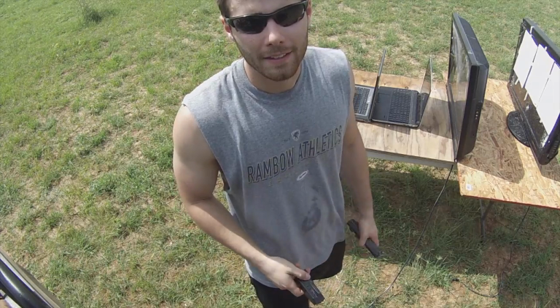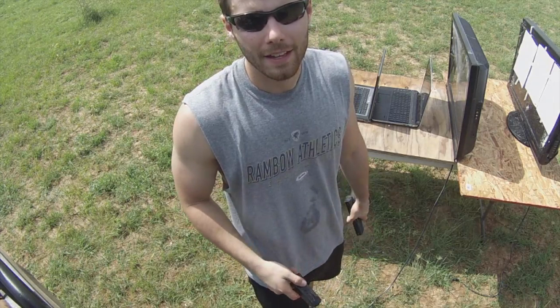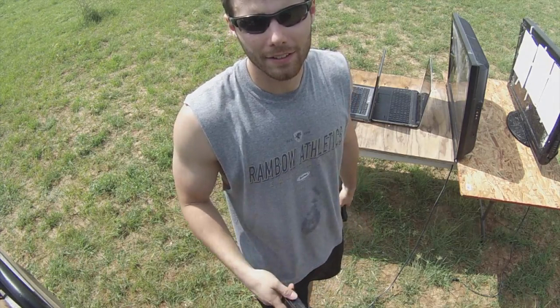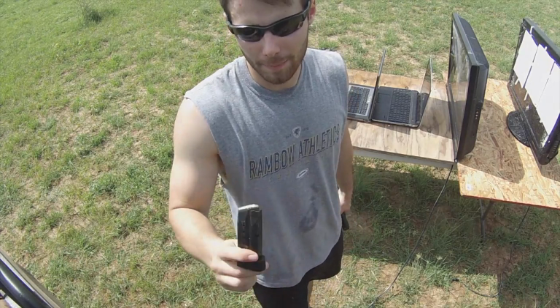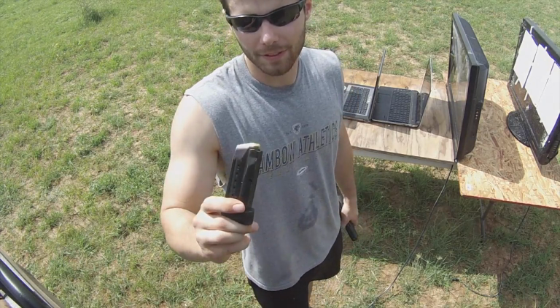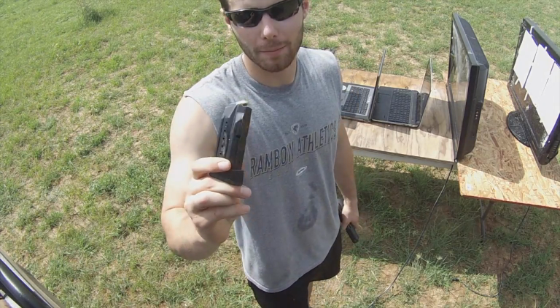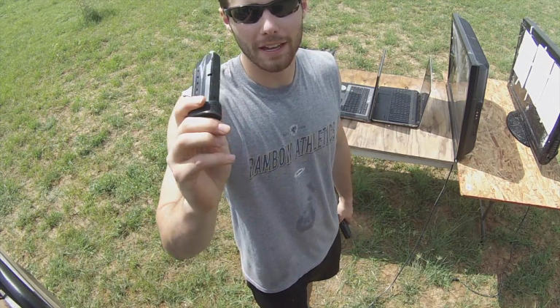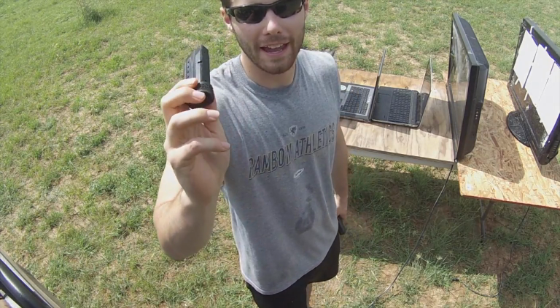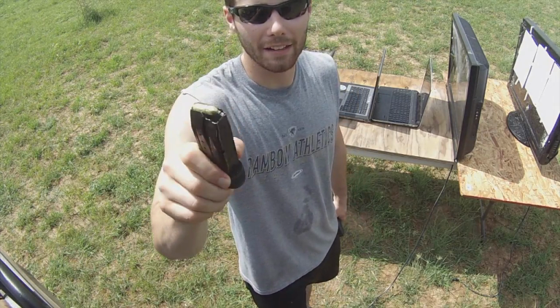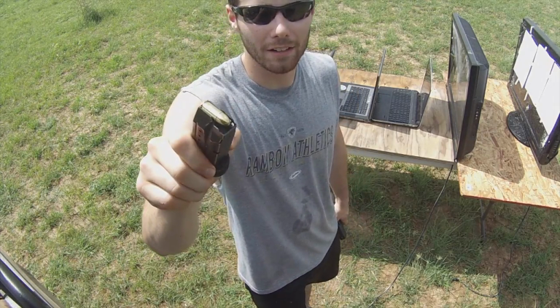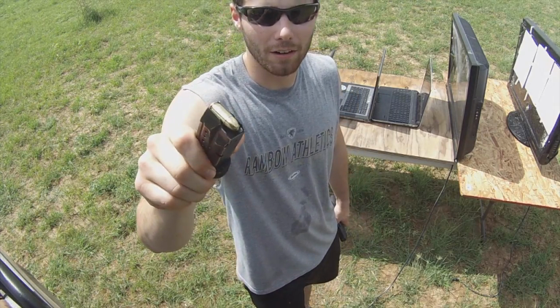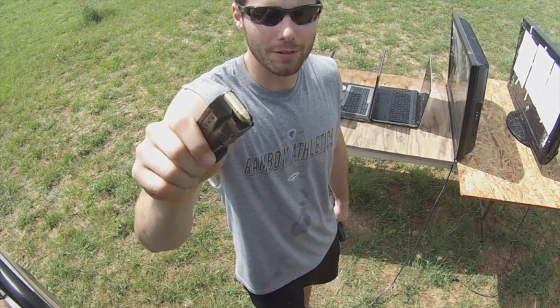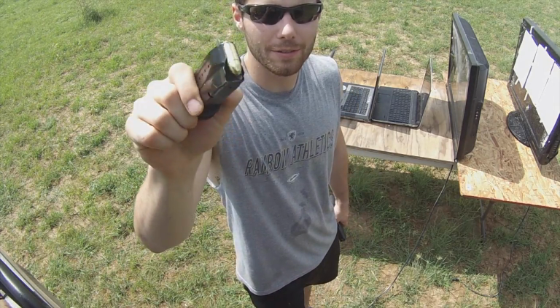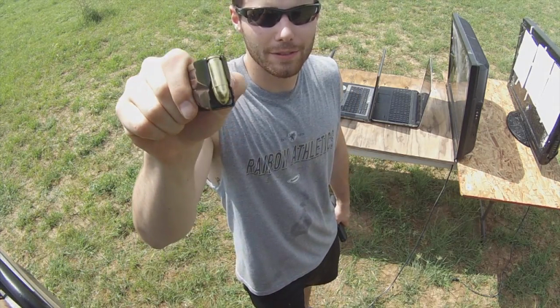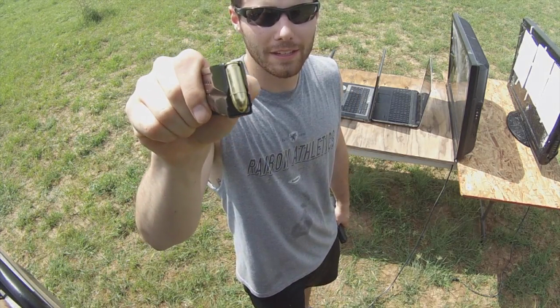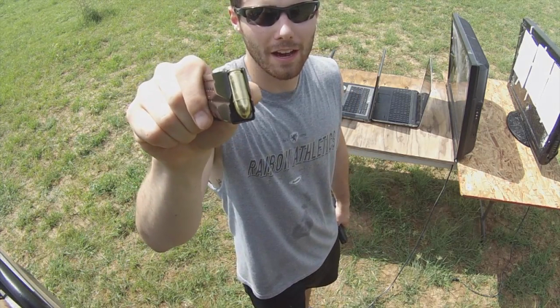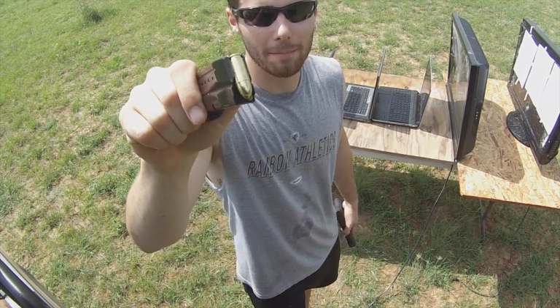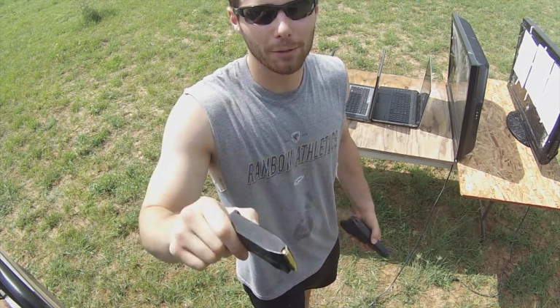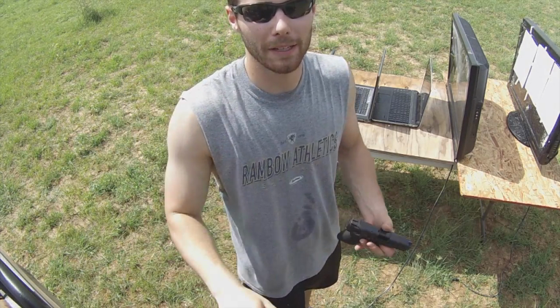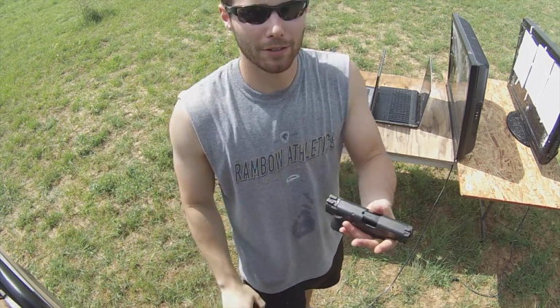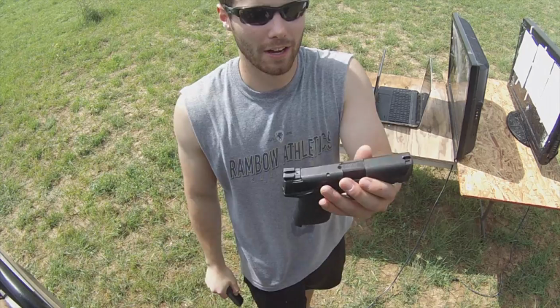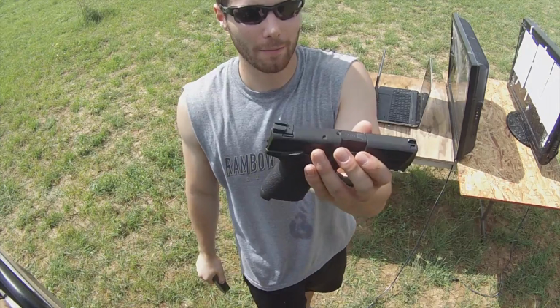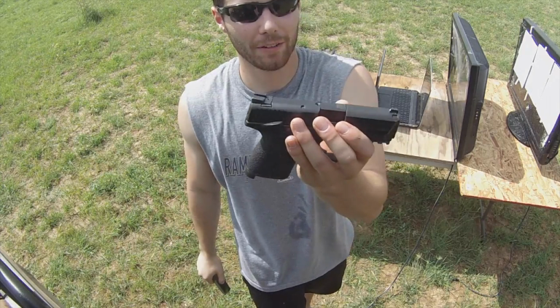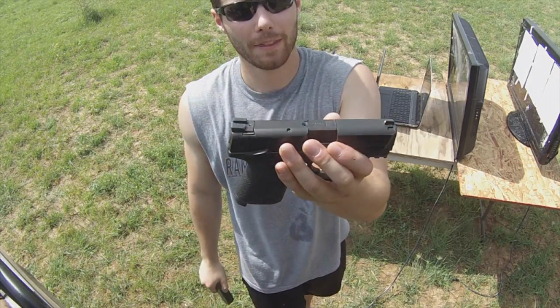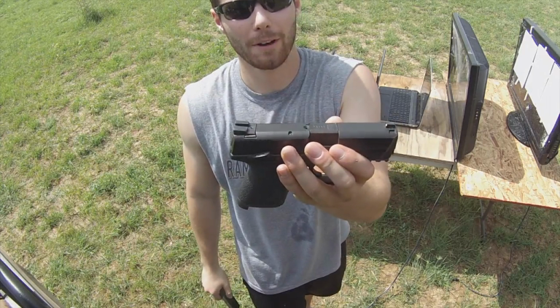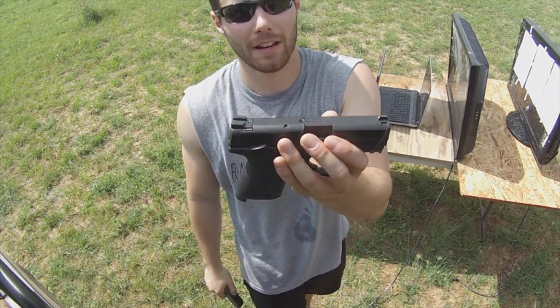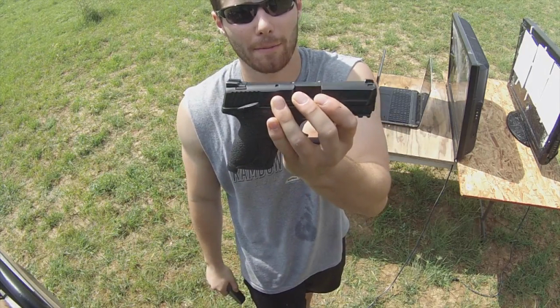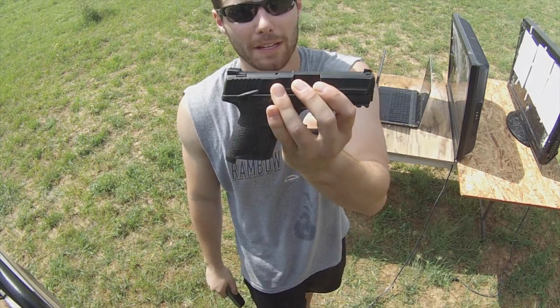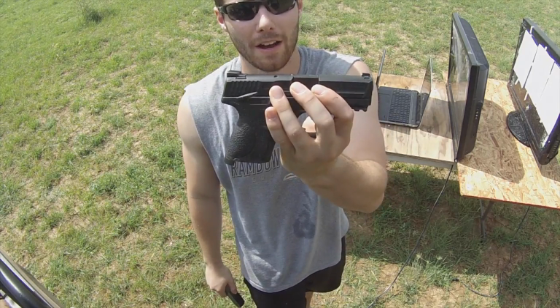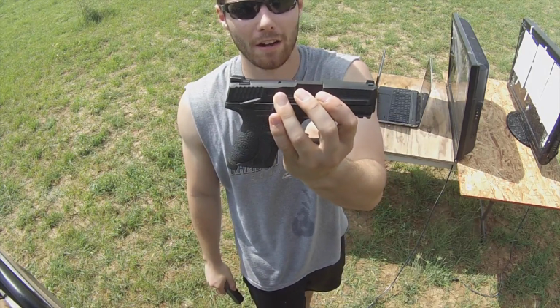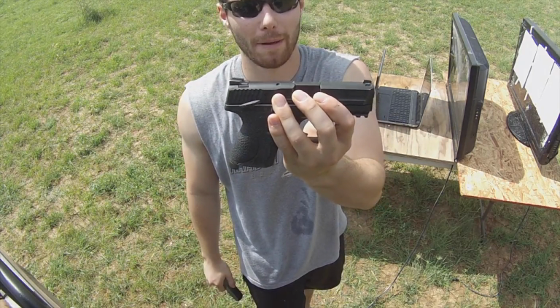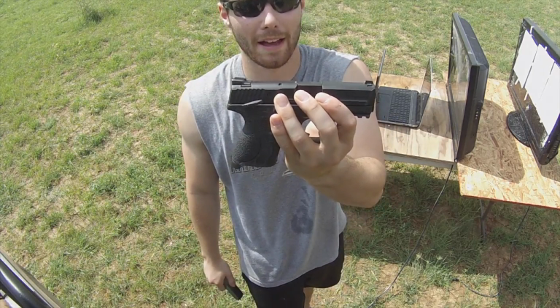Next up is going to be a handgun cartridge — the 9mm, shot out of my Smith & Wesson M&P9 Compact.